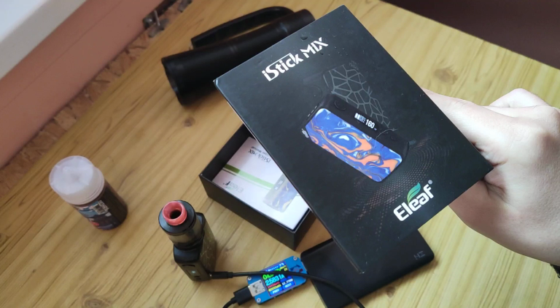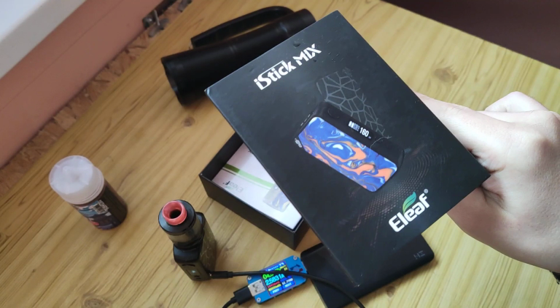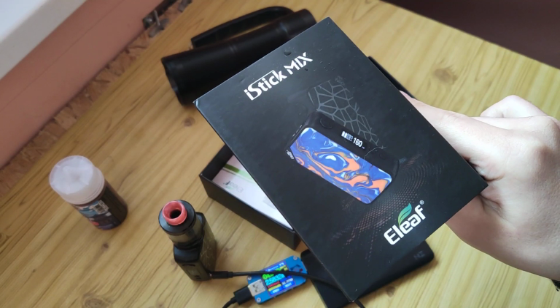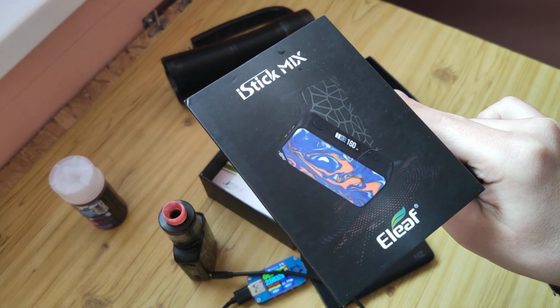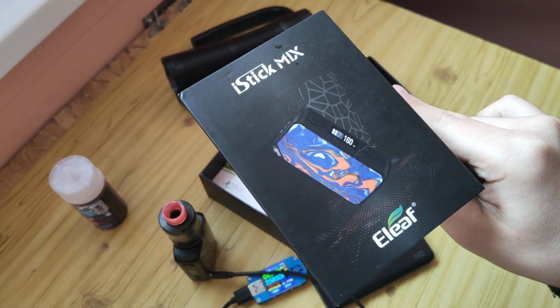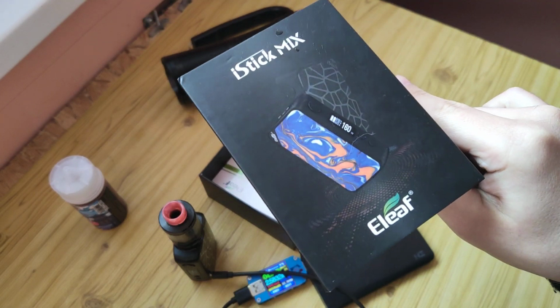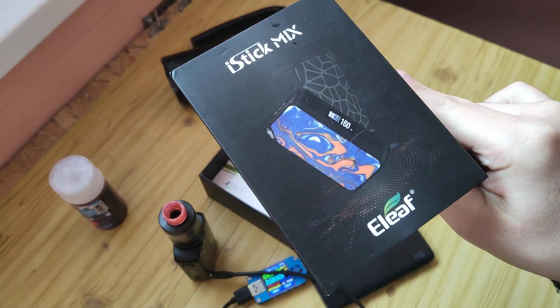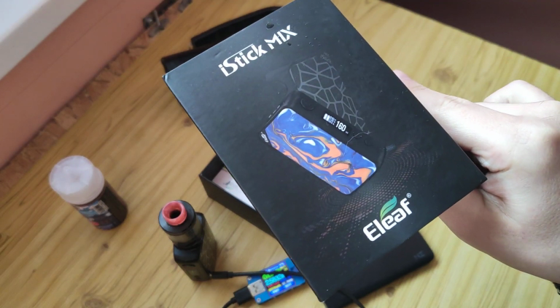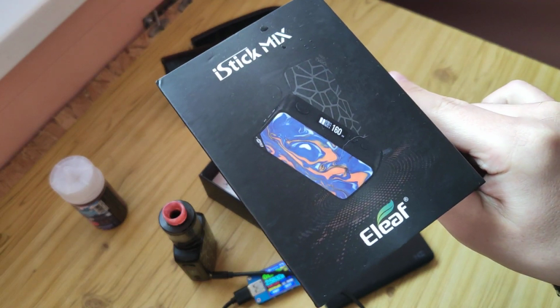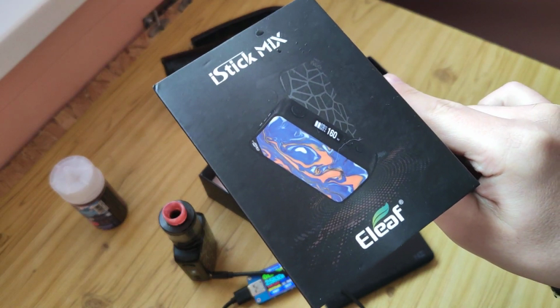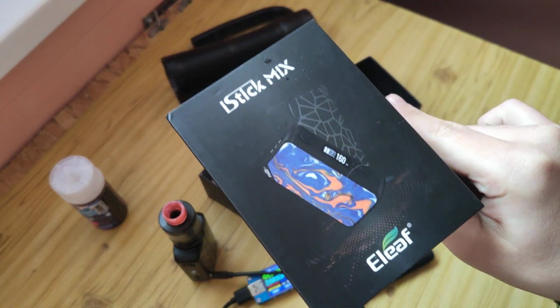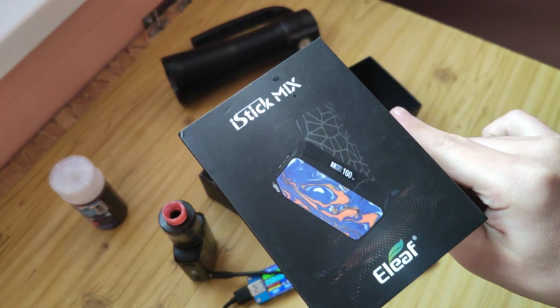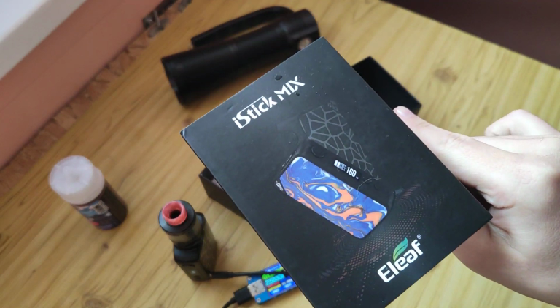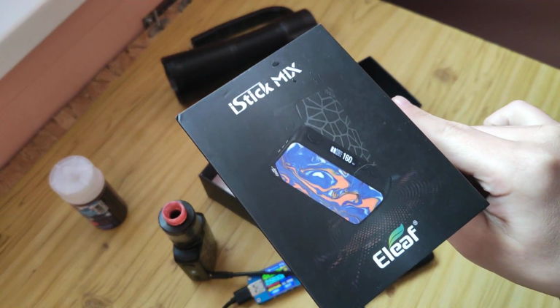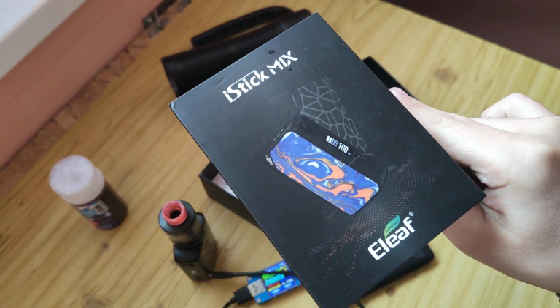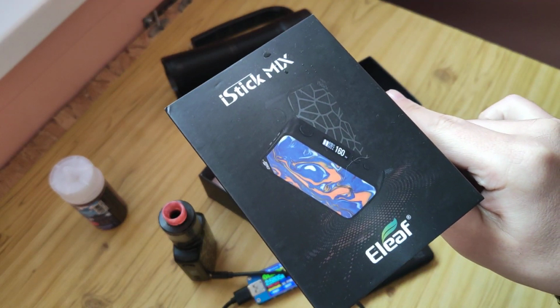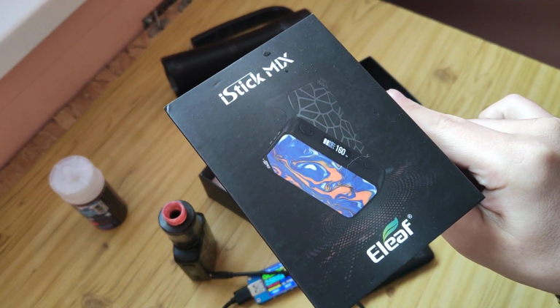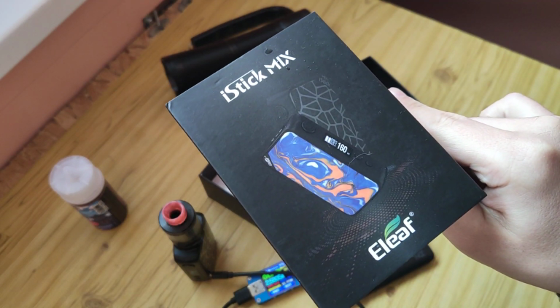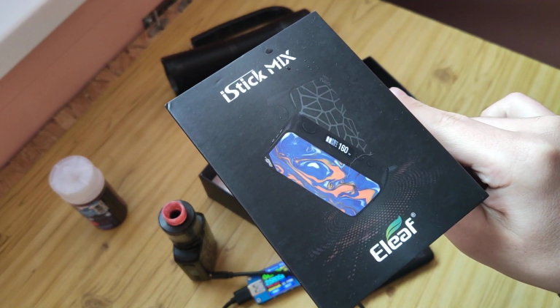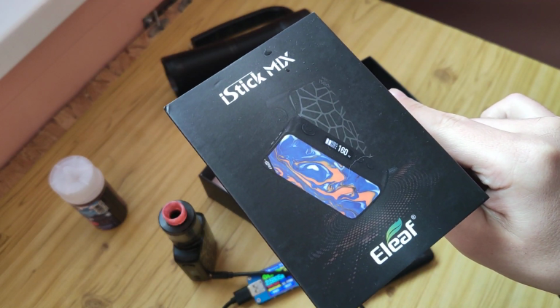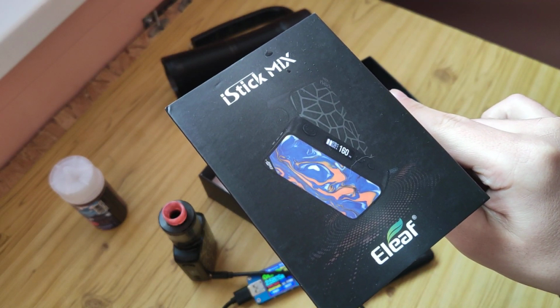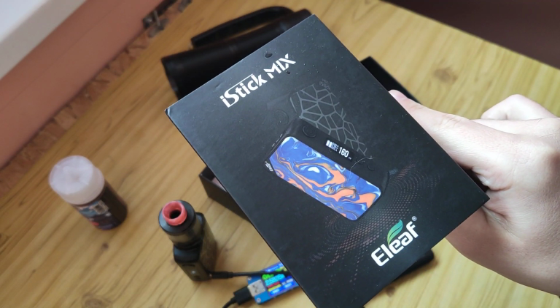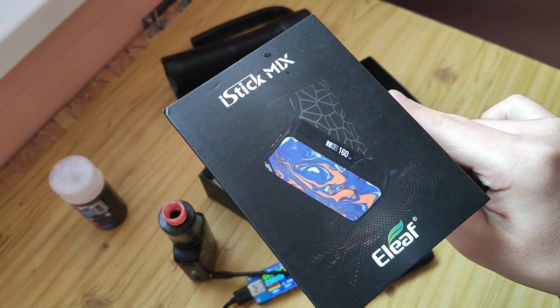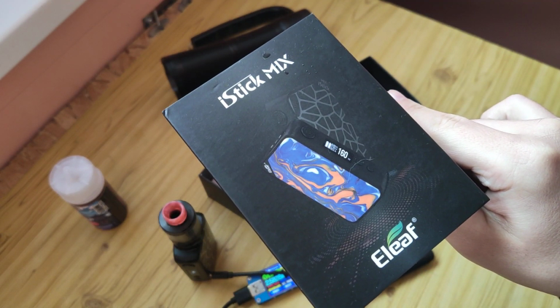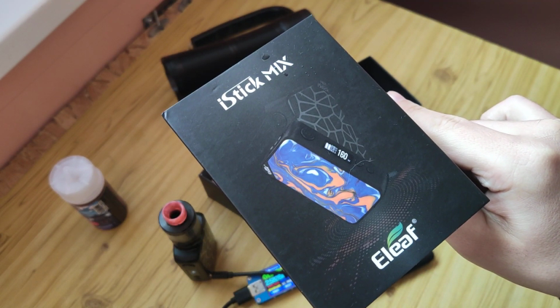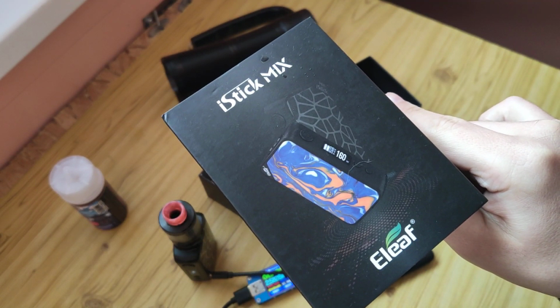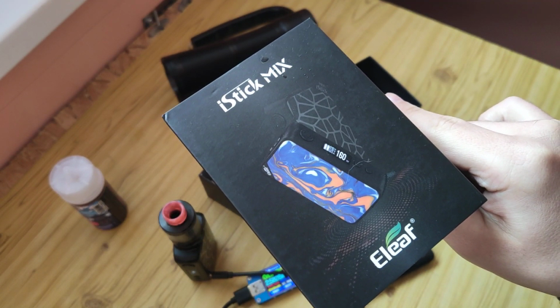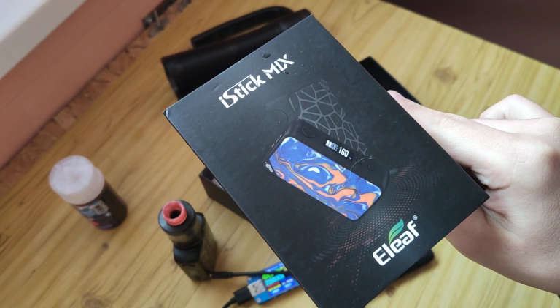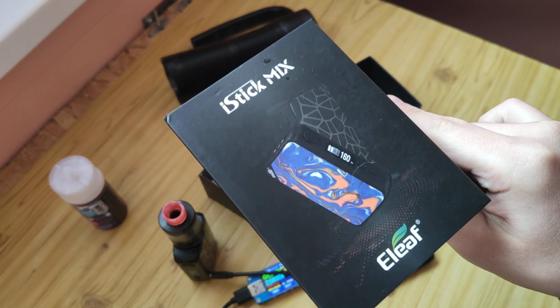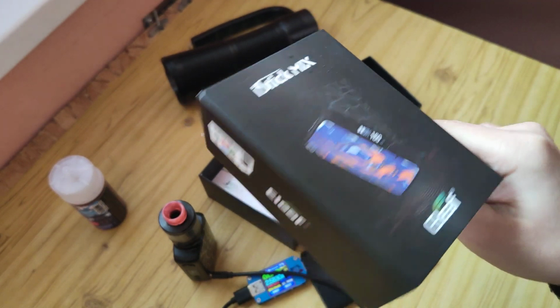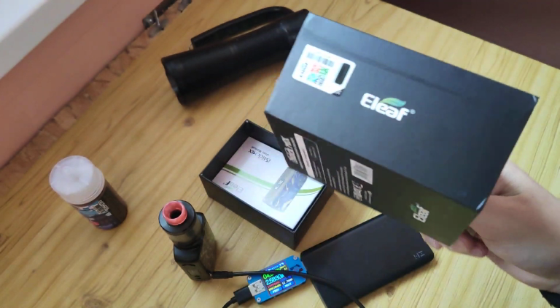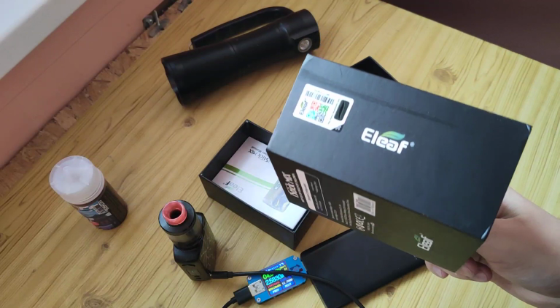Hello friends, short review about box mod ILEE 5 stick mix.